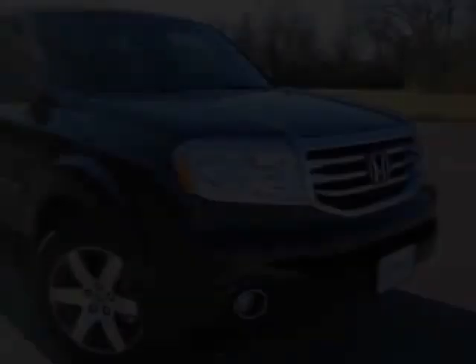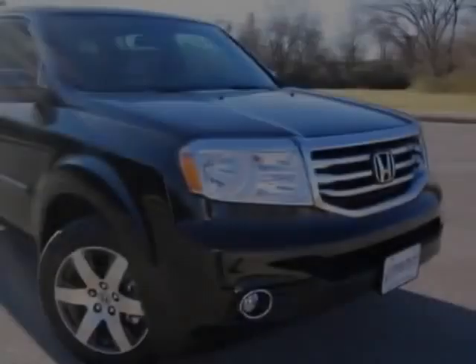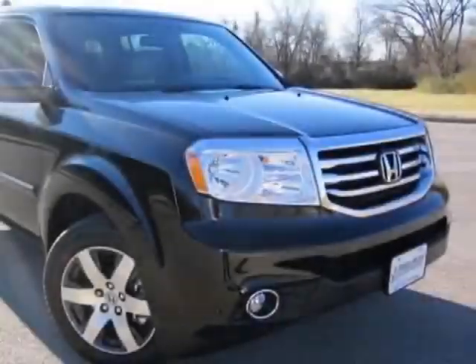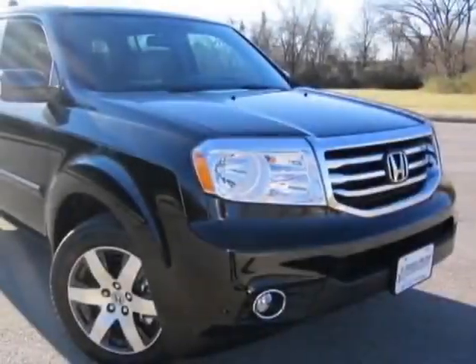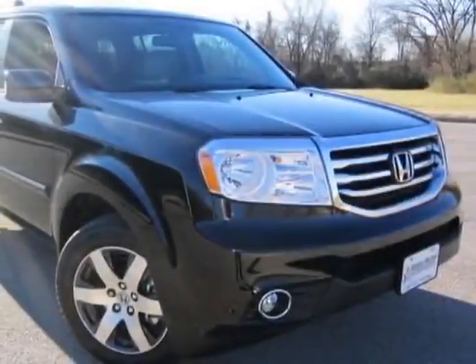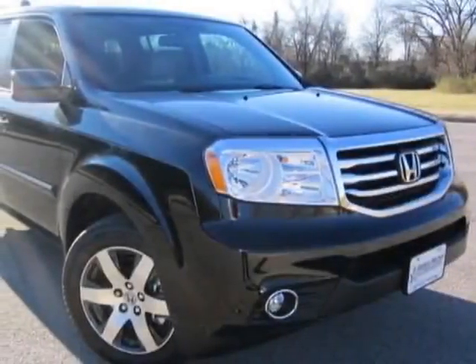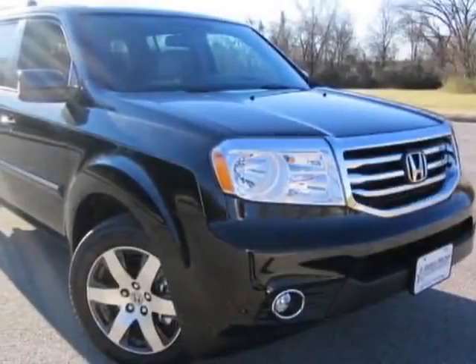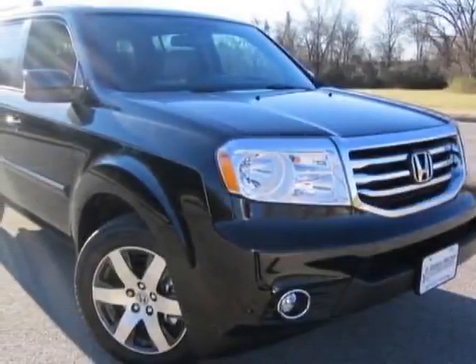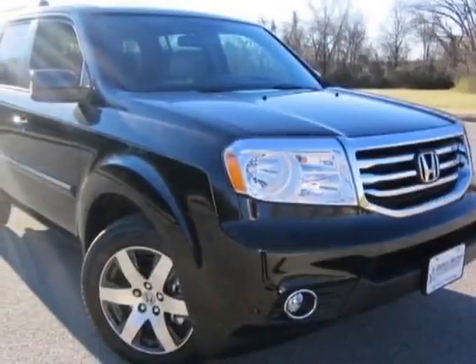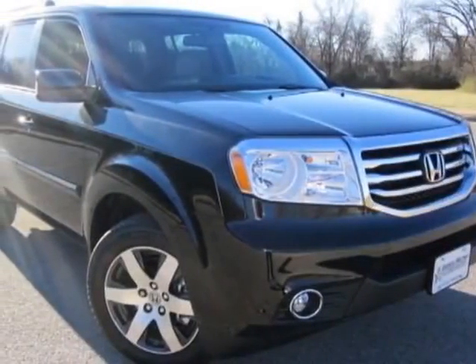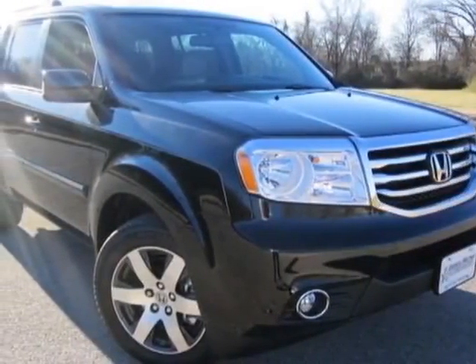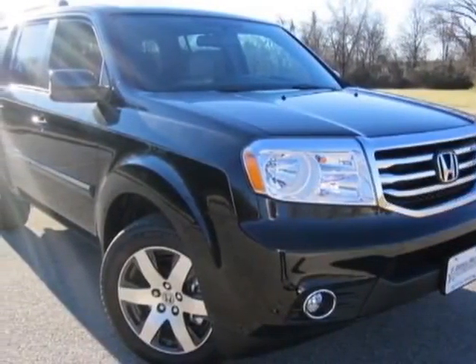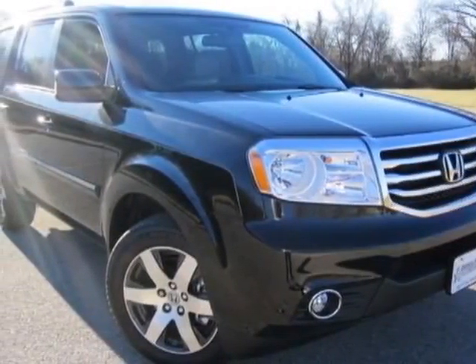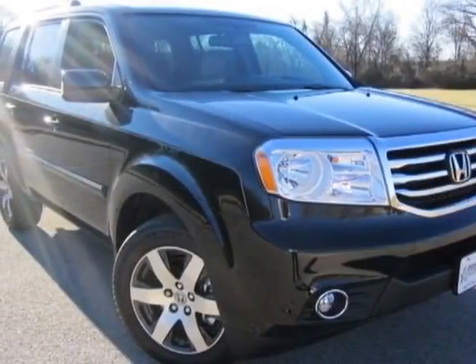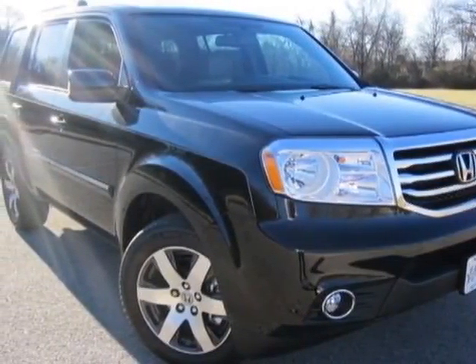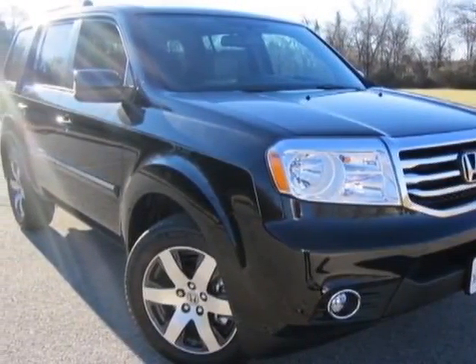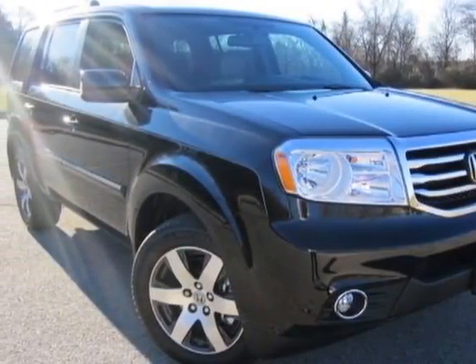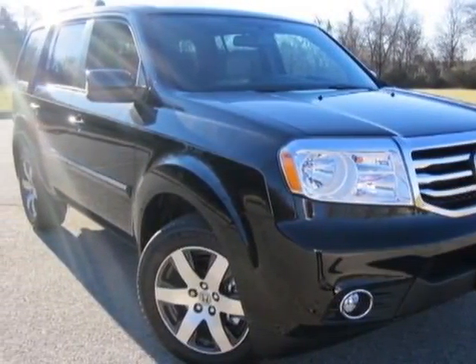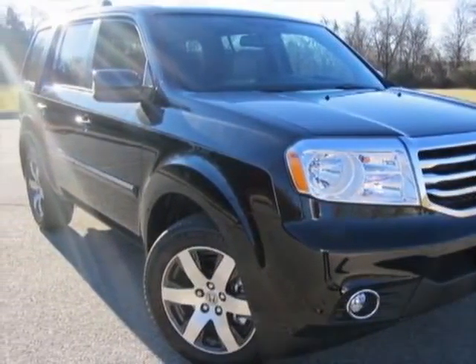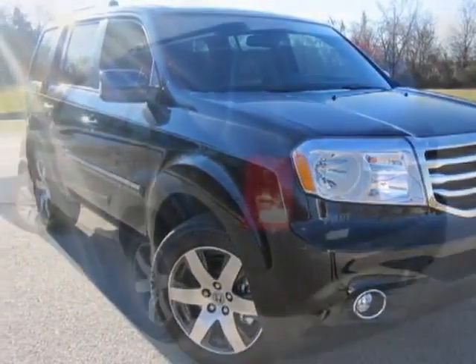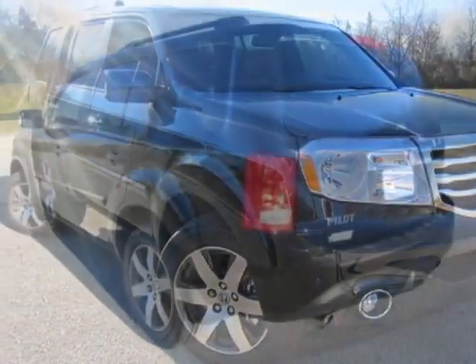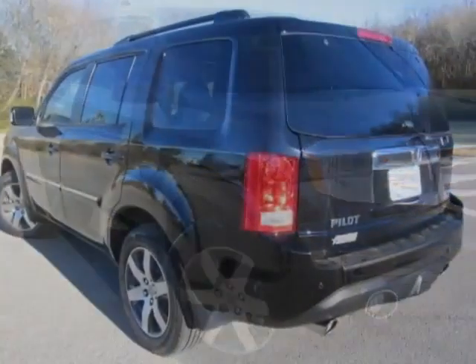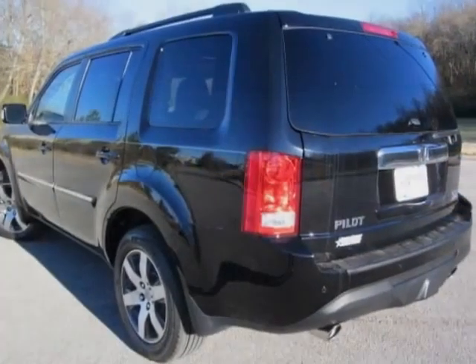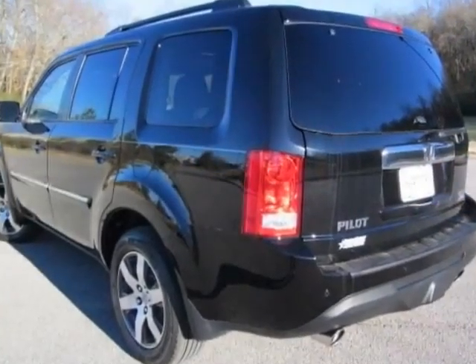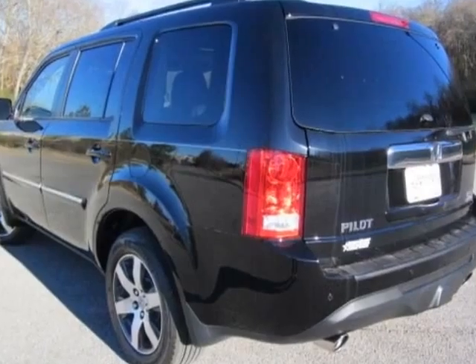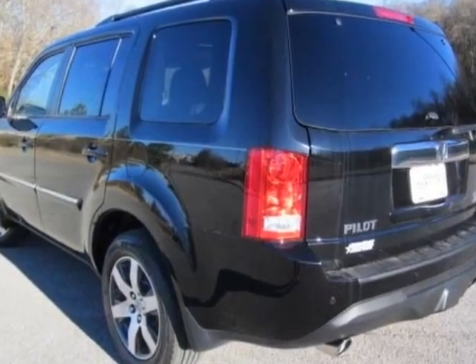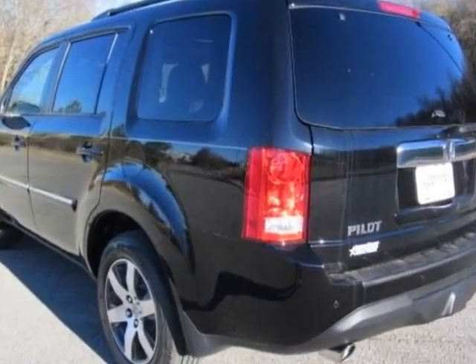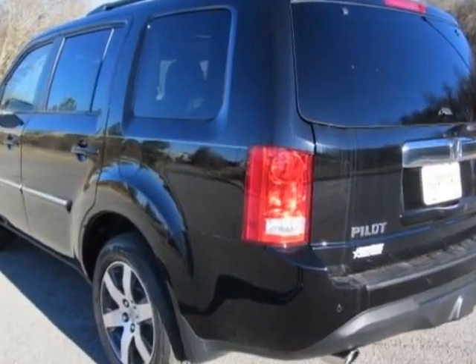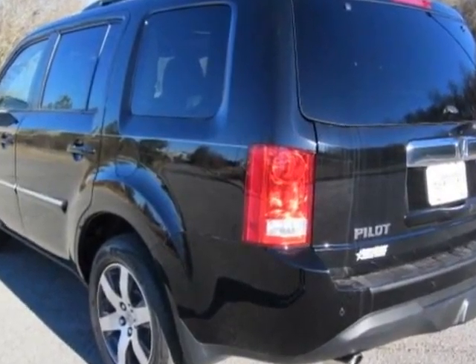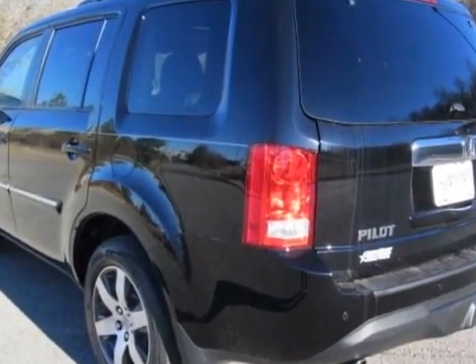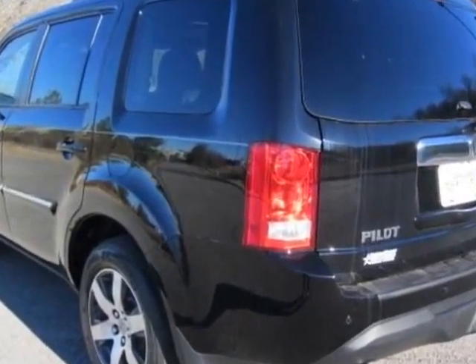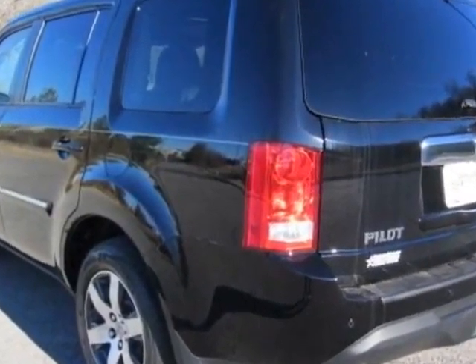Check out this new 2013 Honda Pilot. For your protection, this vehicle has a full factory warranty.